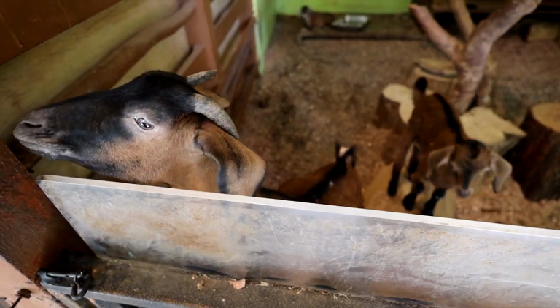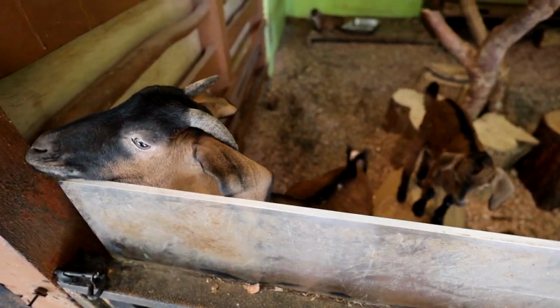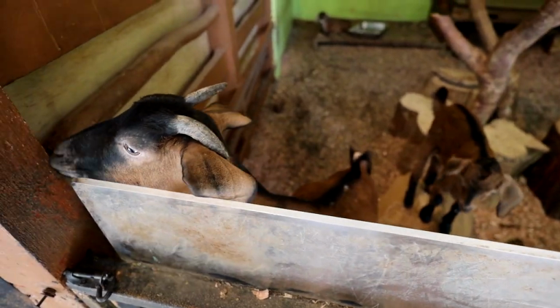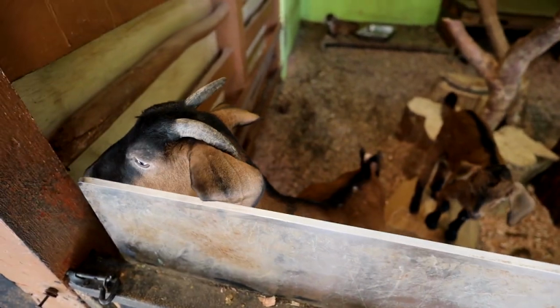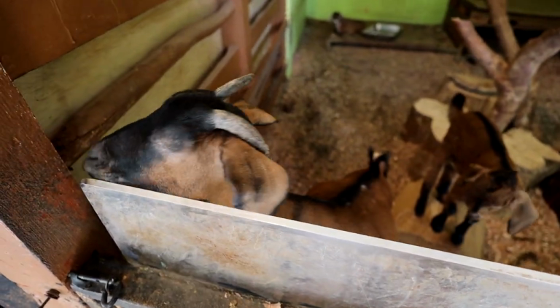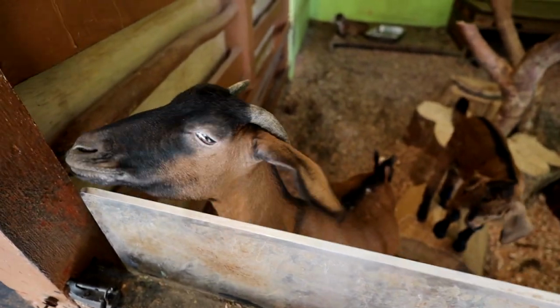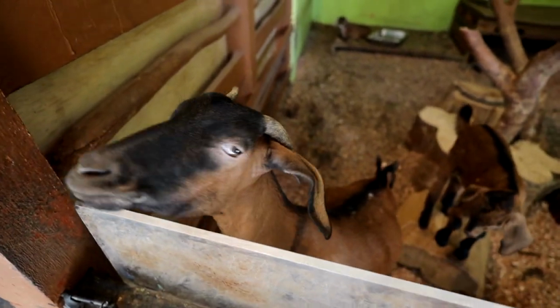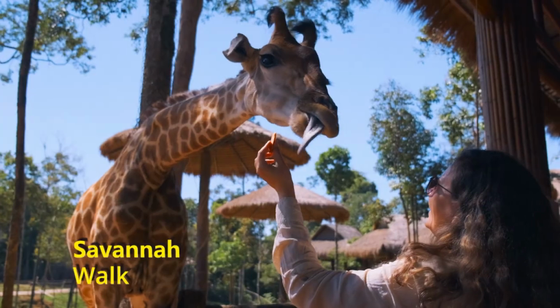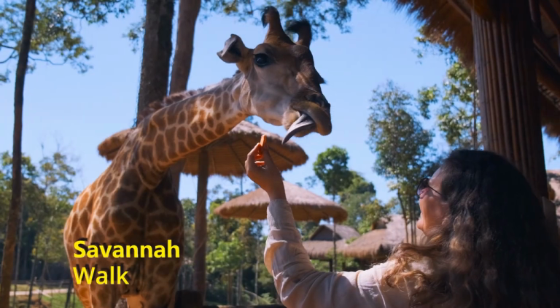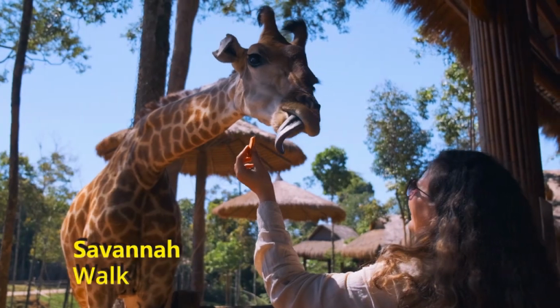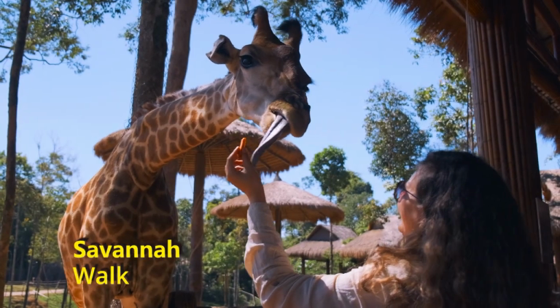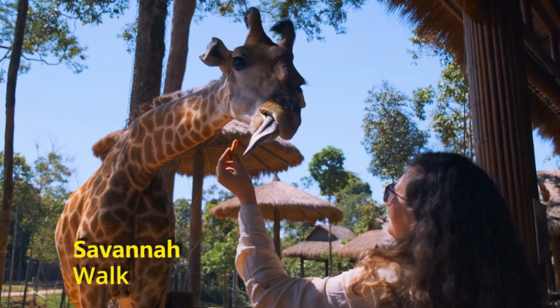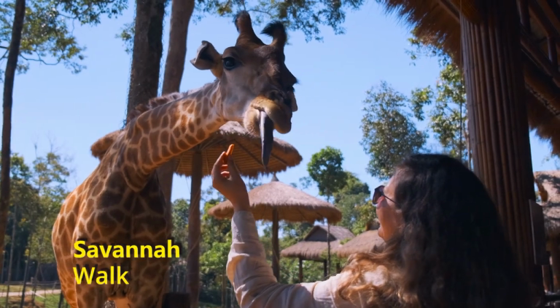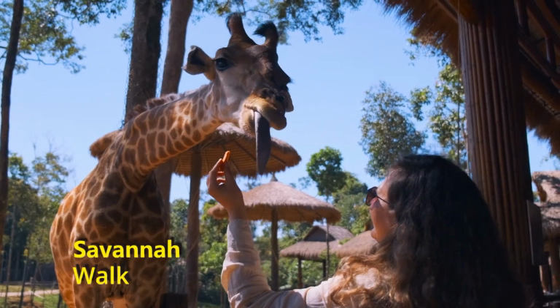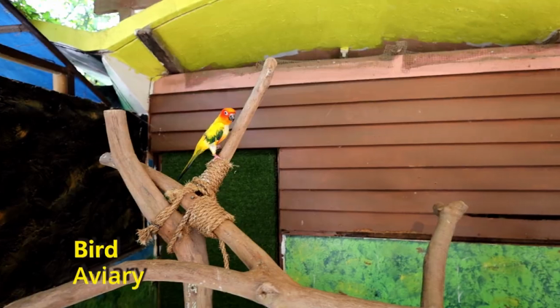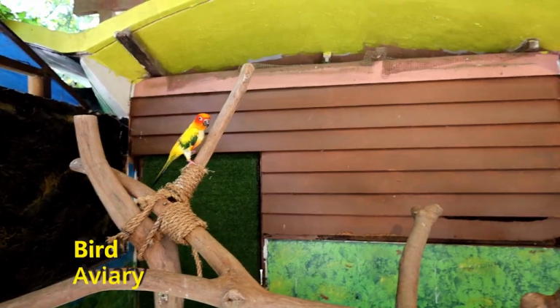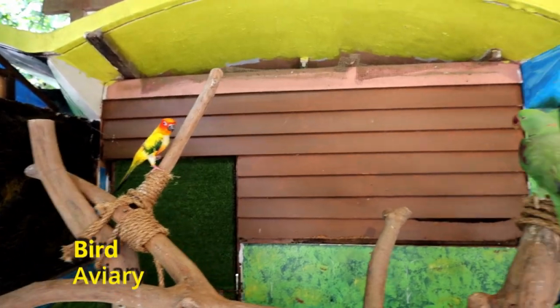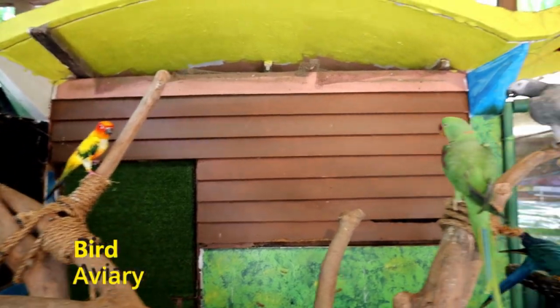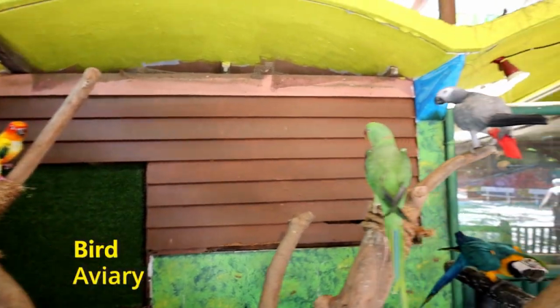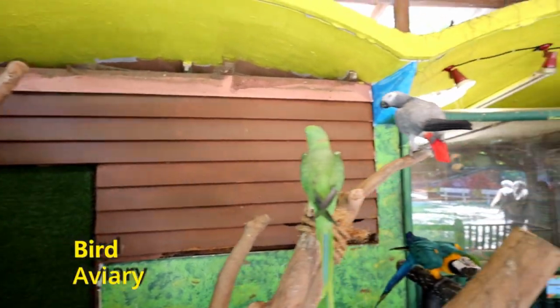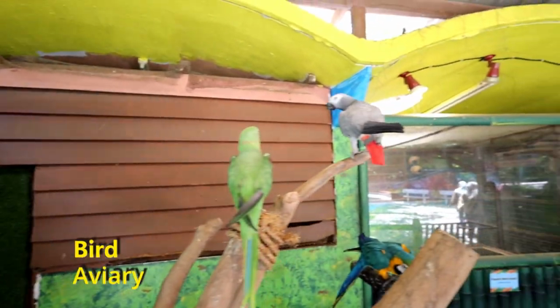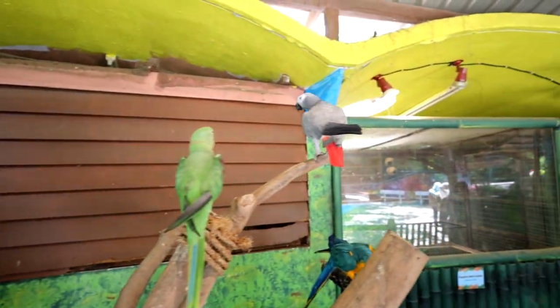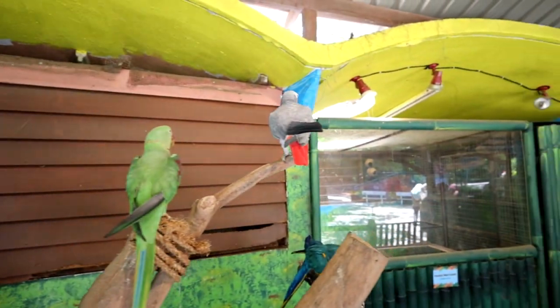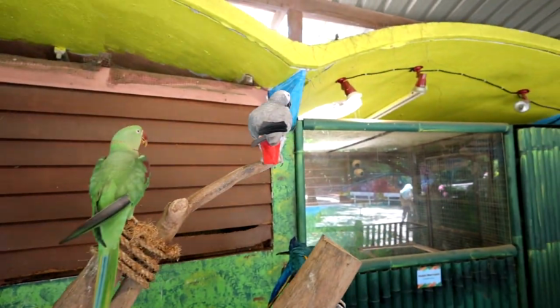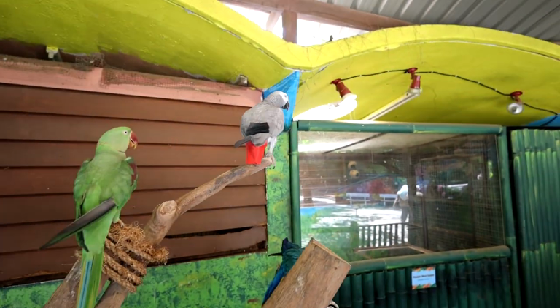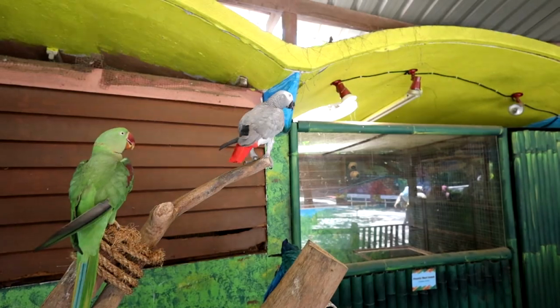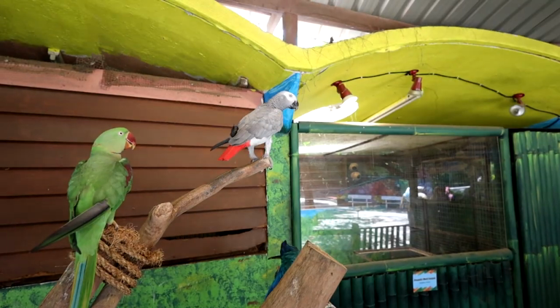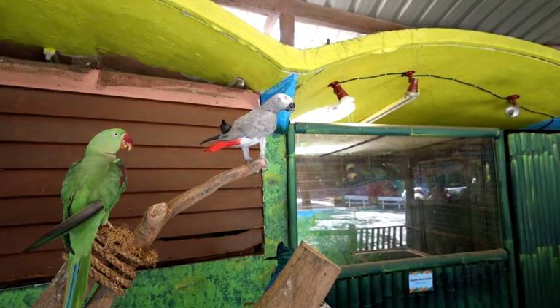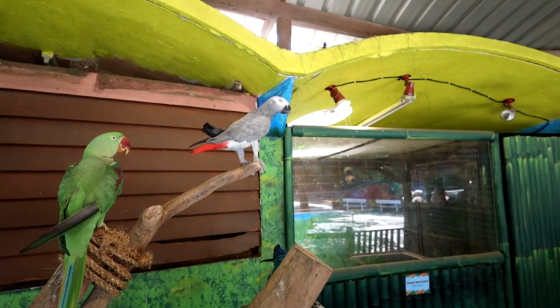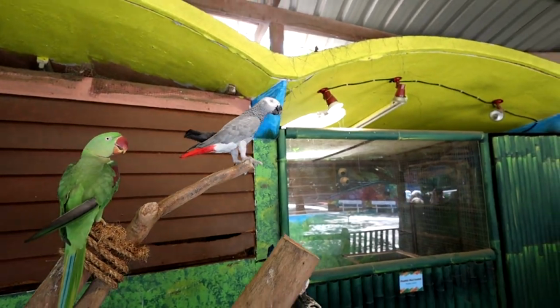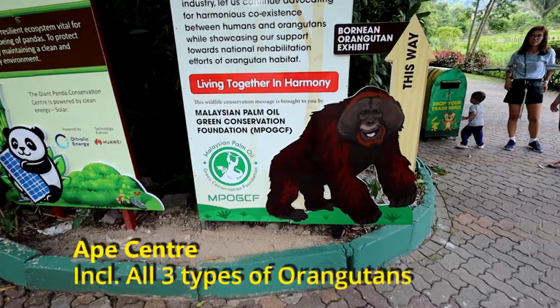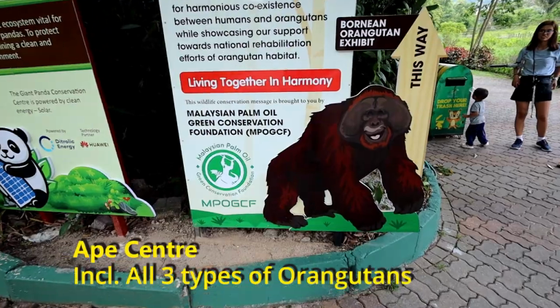Just to mention a few: Savannah Walk, Bird Aviary, and of course her favorite — the Ape Center.